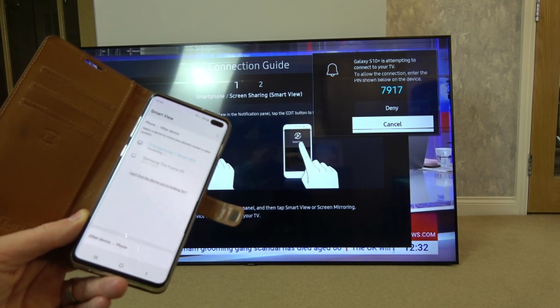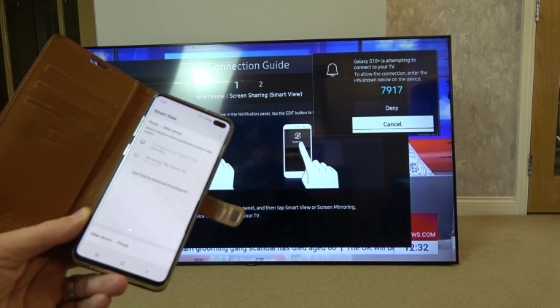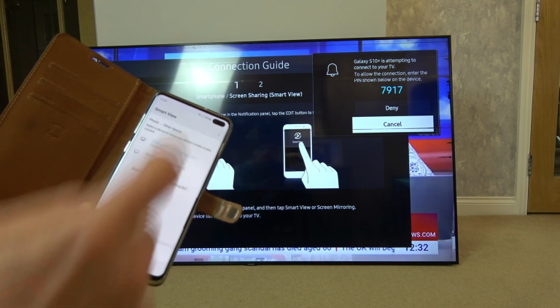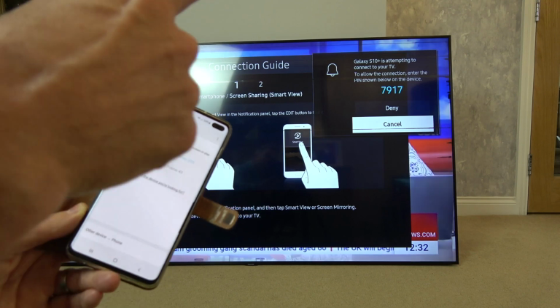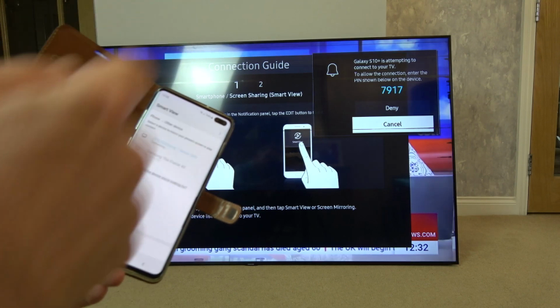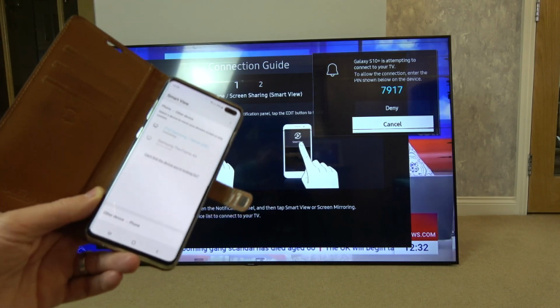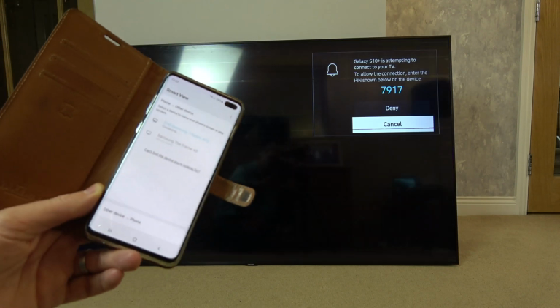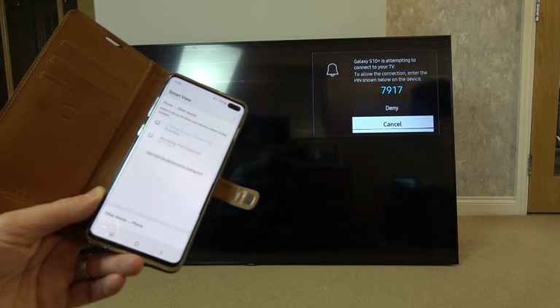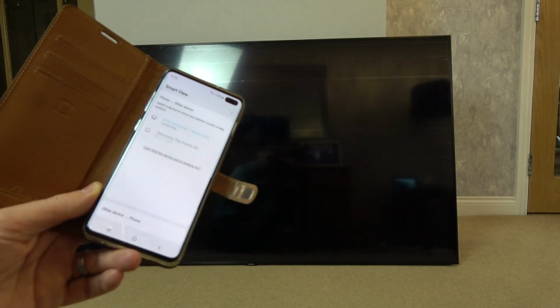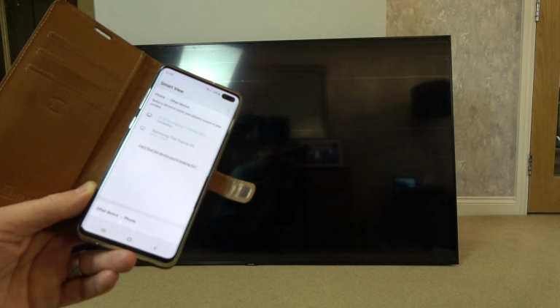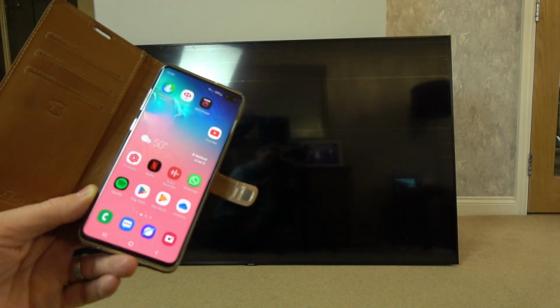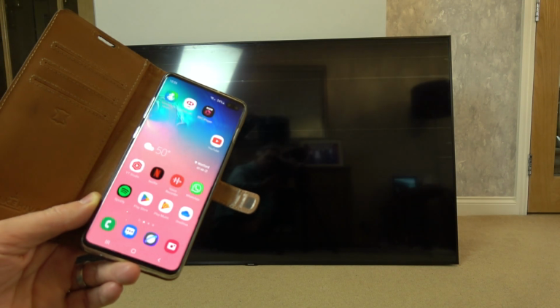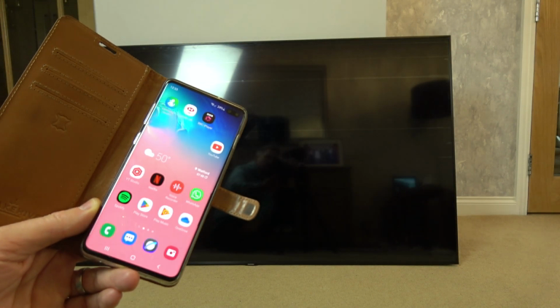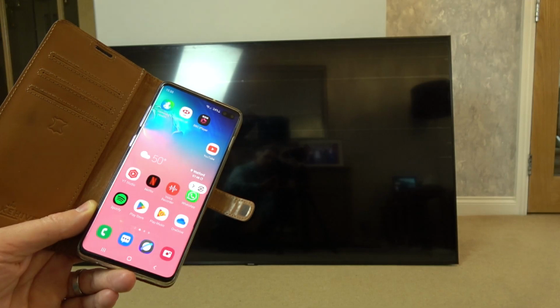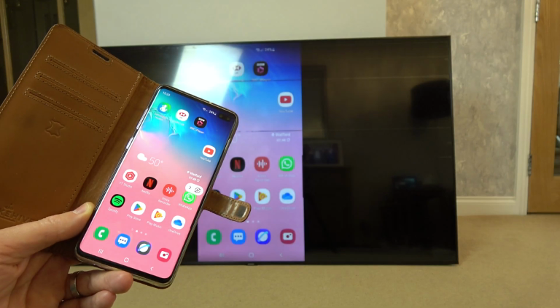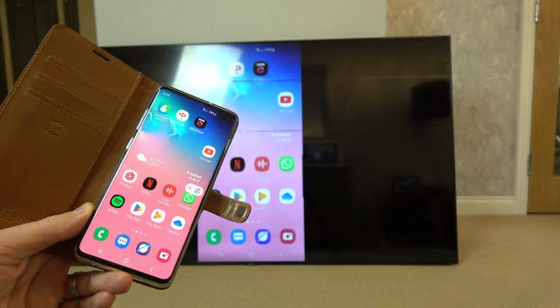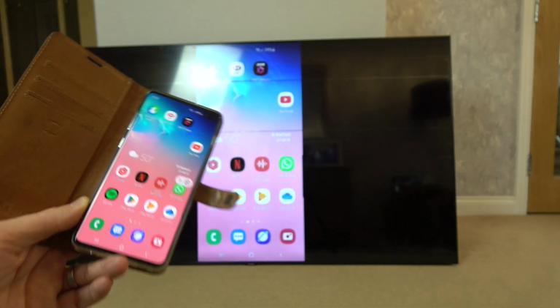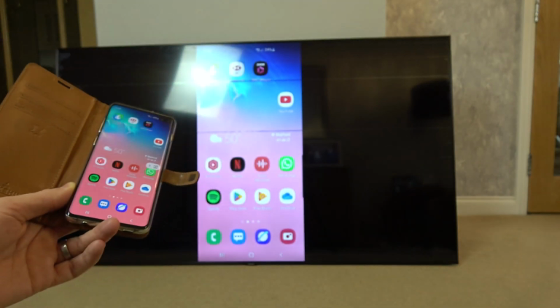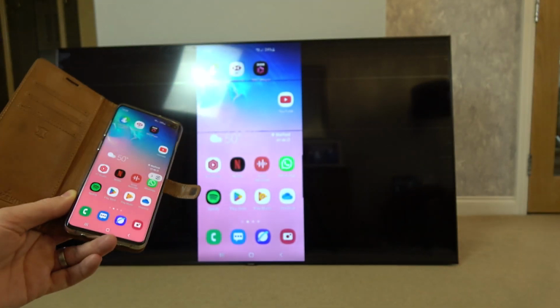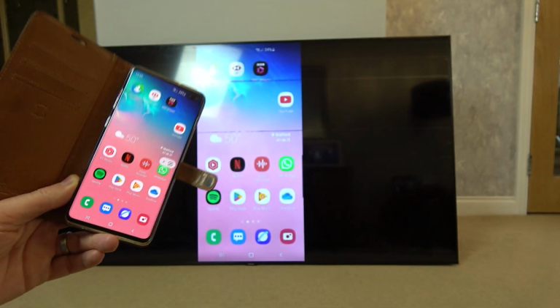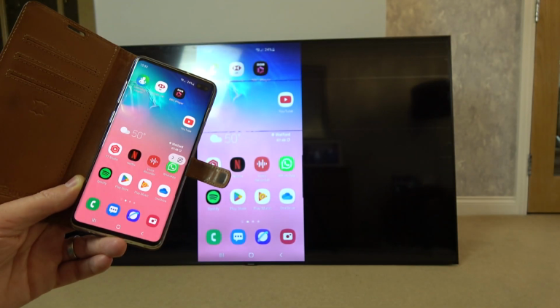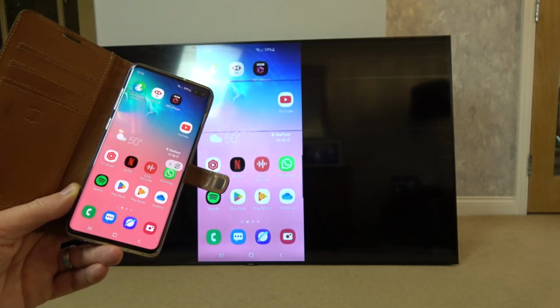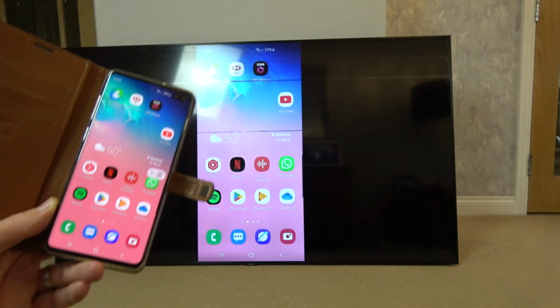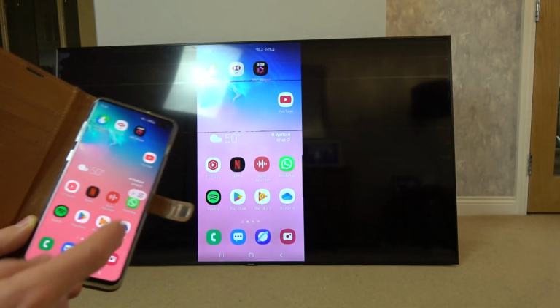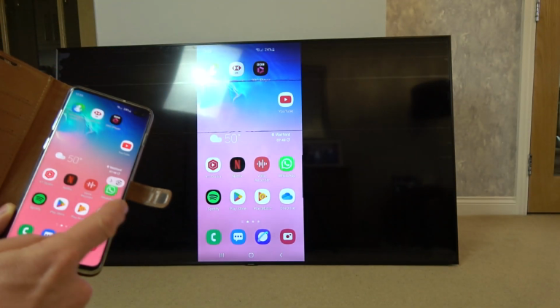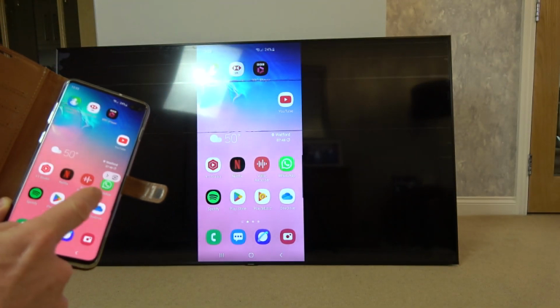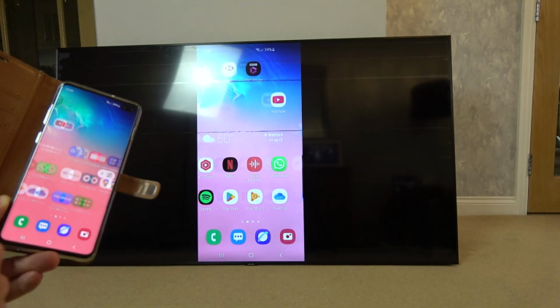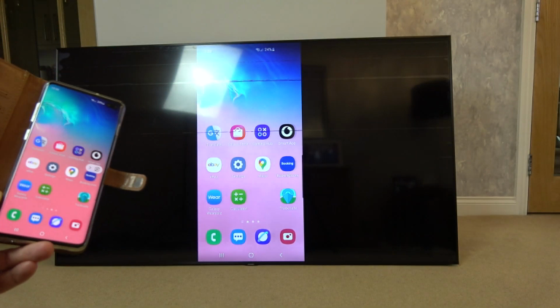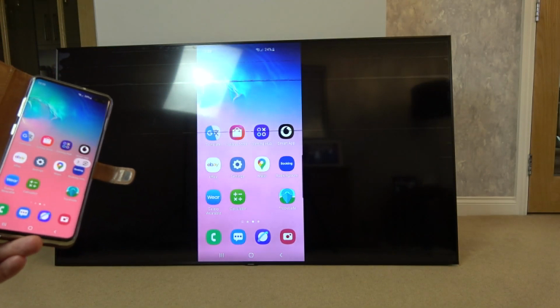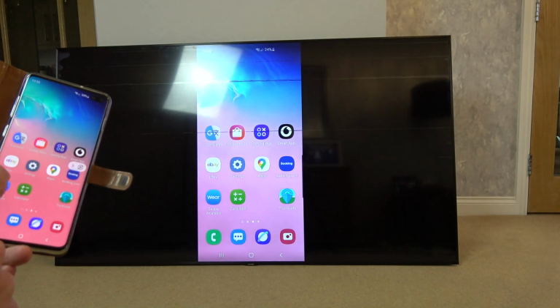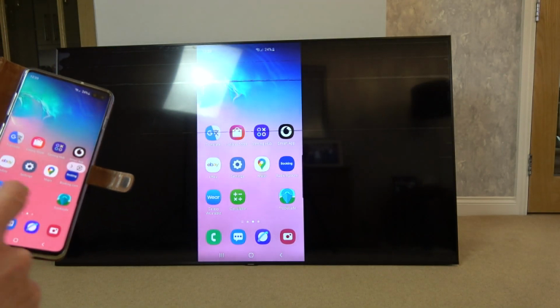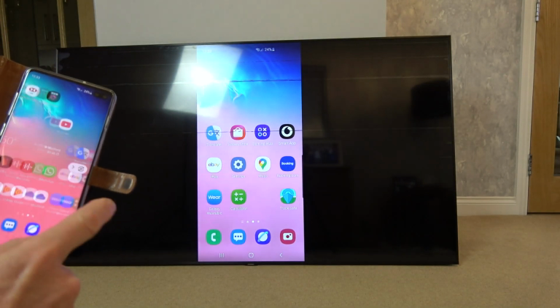It also shows up there that it's a Galaxy S10 Plus. And there we go — you can now see that it's connected.